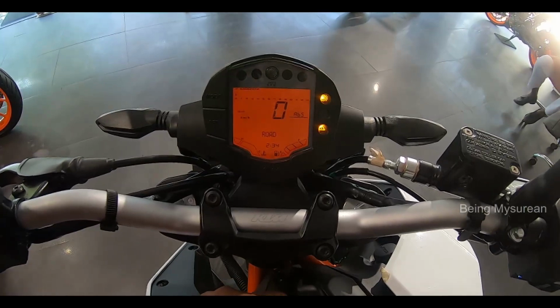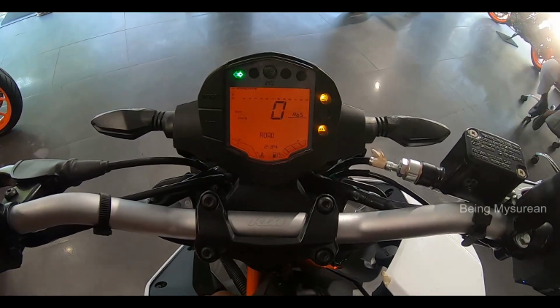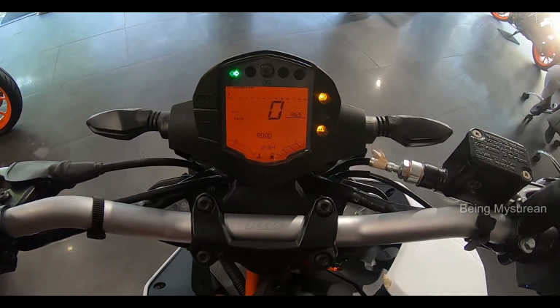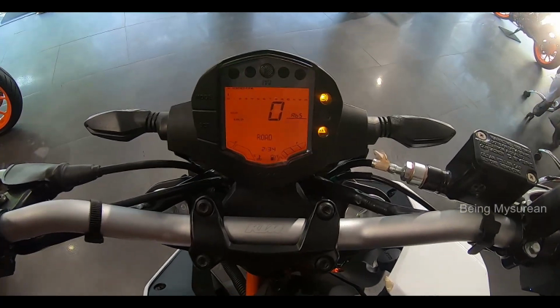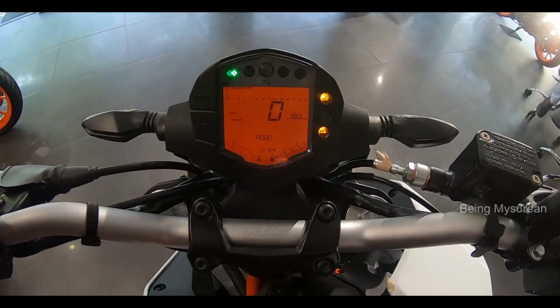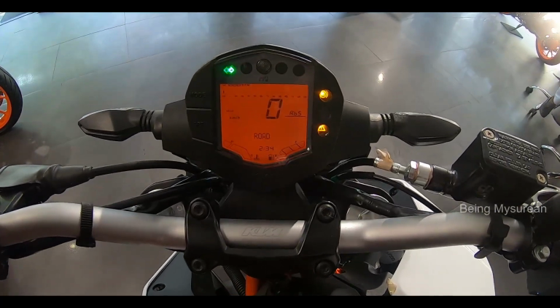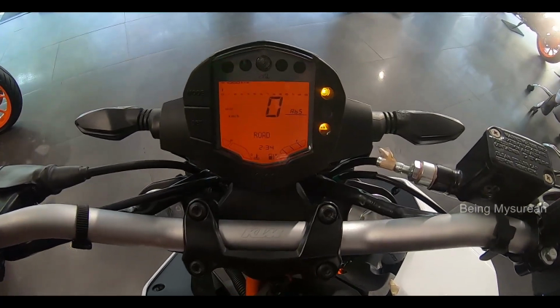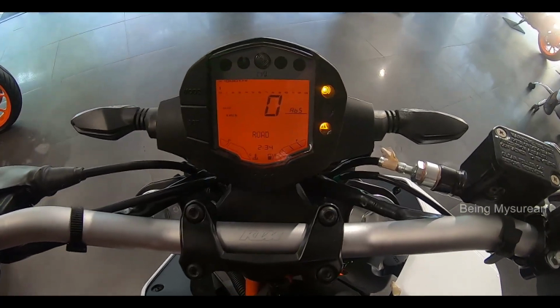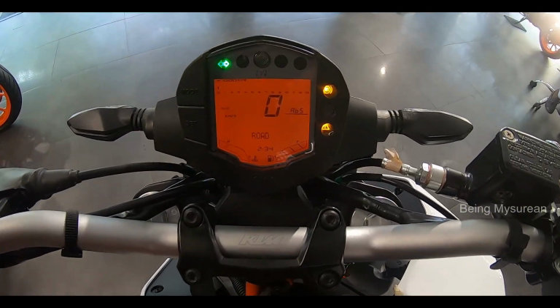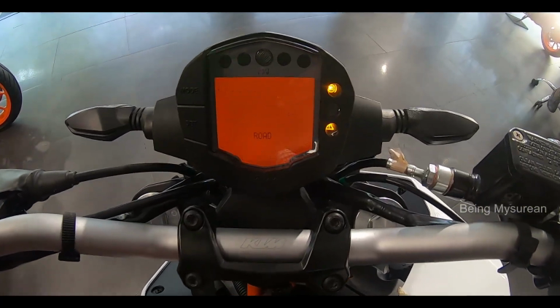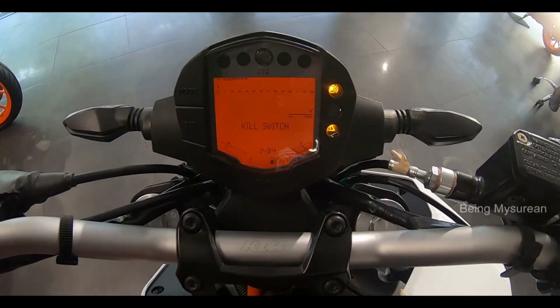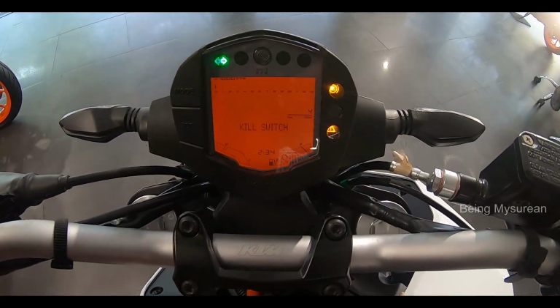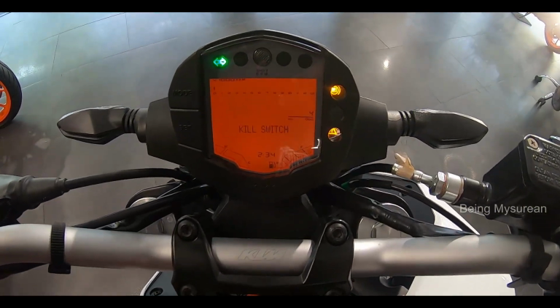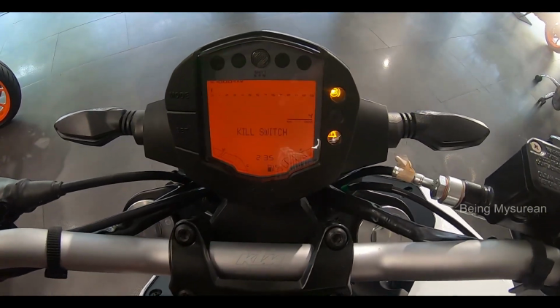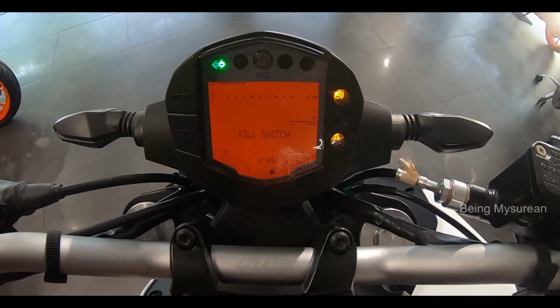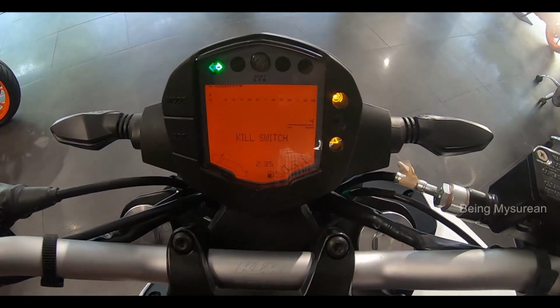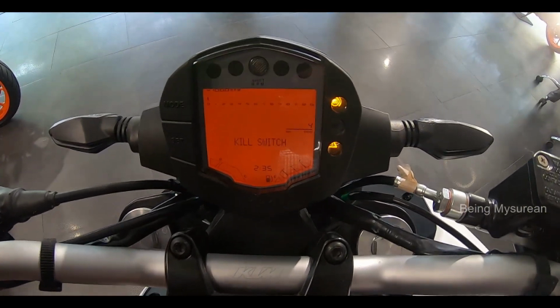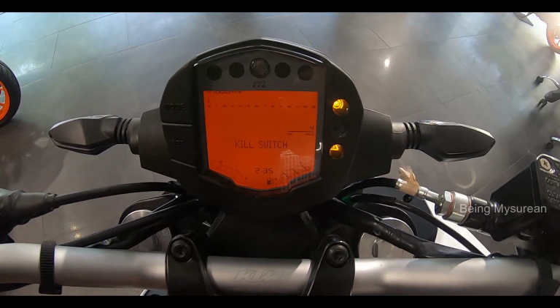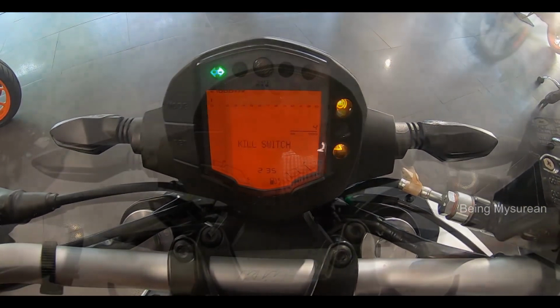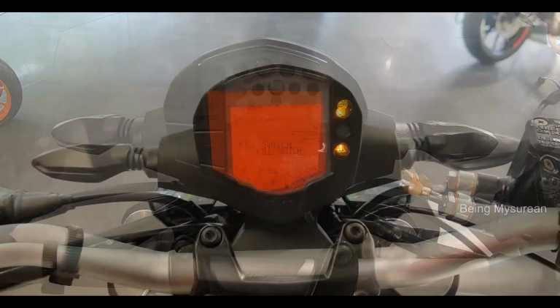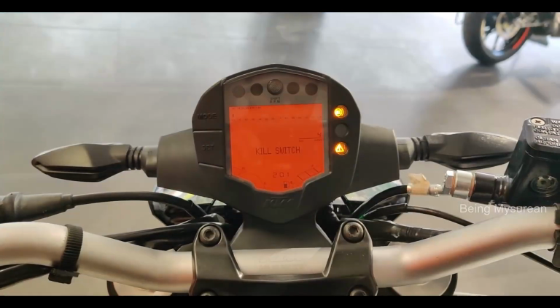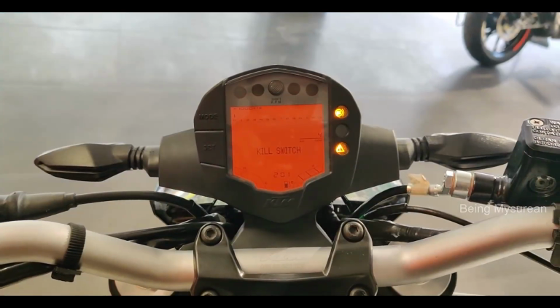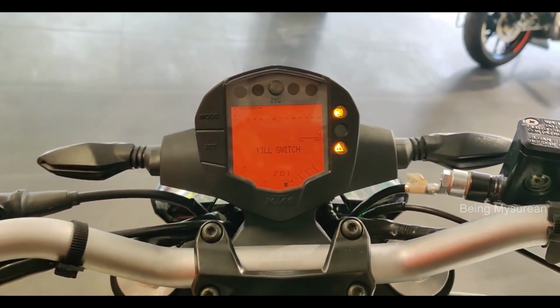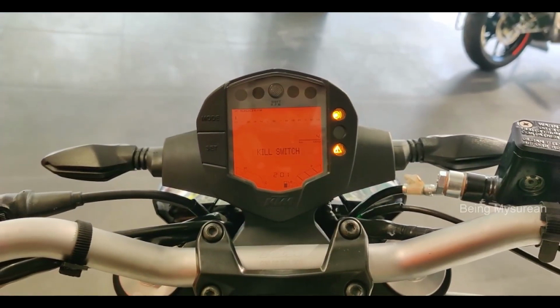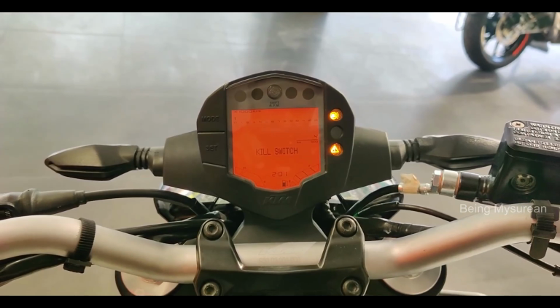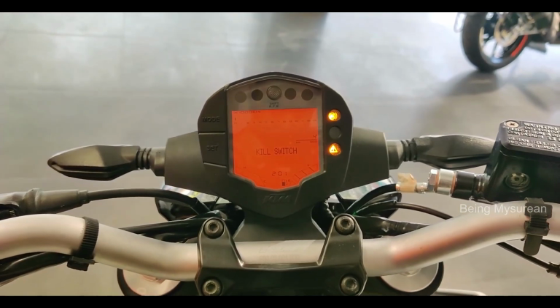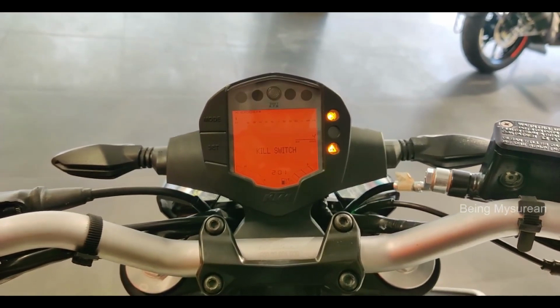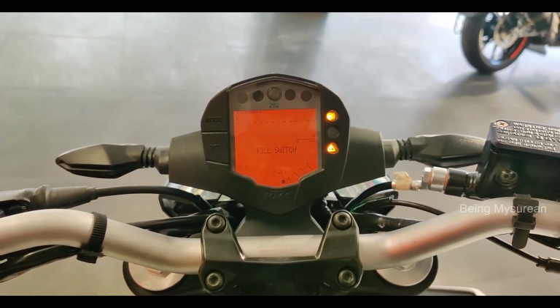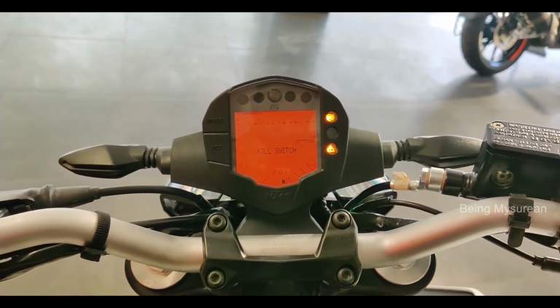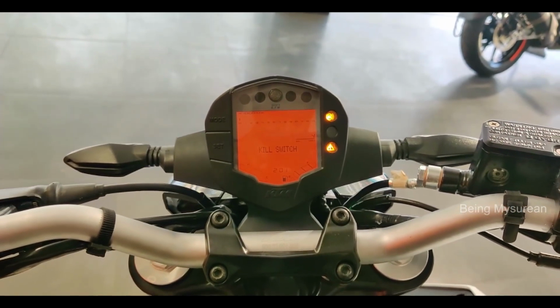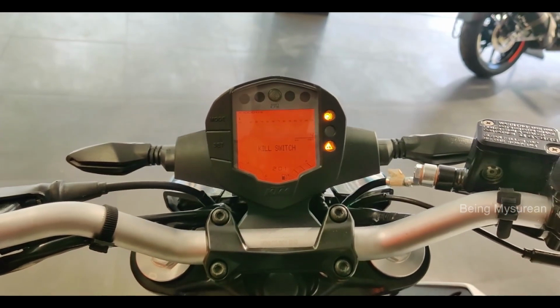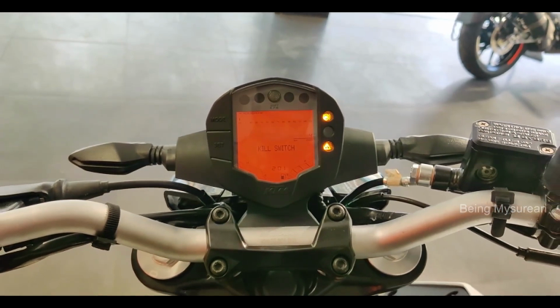The KTM 125 bike has a full LCD display including a speedometer, tachometer, fuel gauge, clock, odometer, trip meter, and low battery indicator.